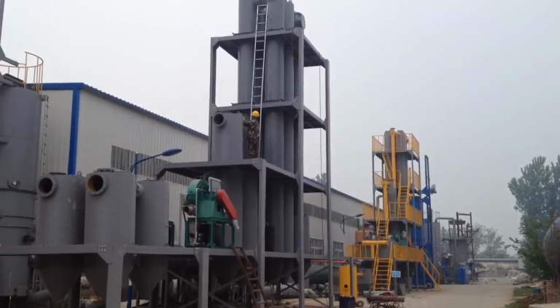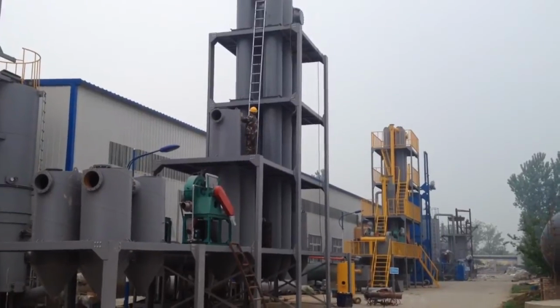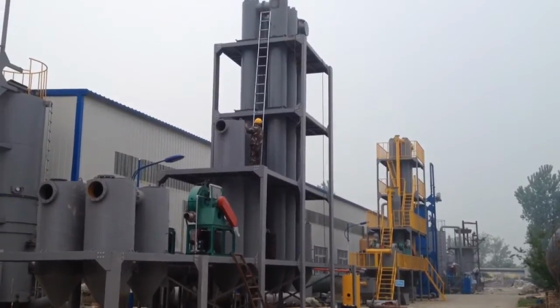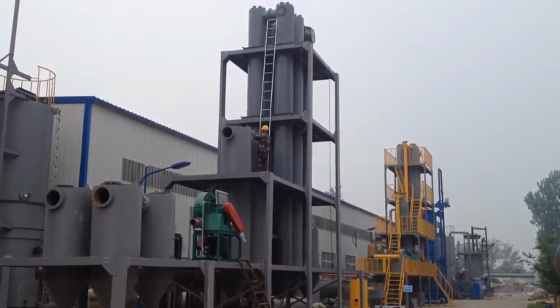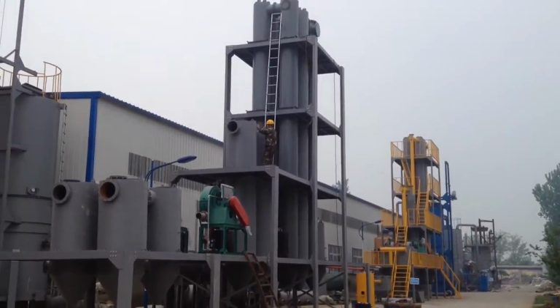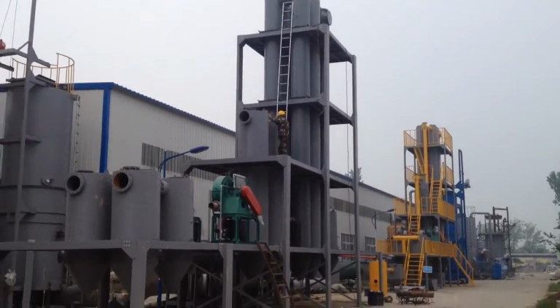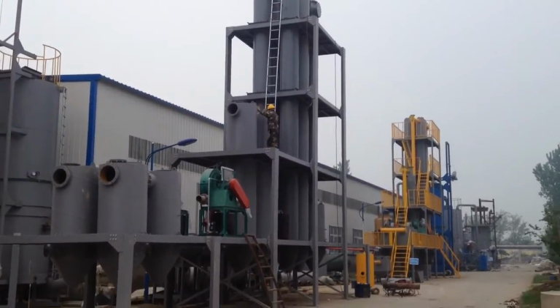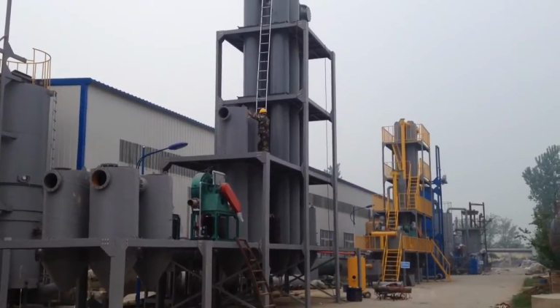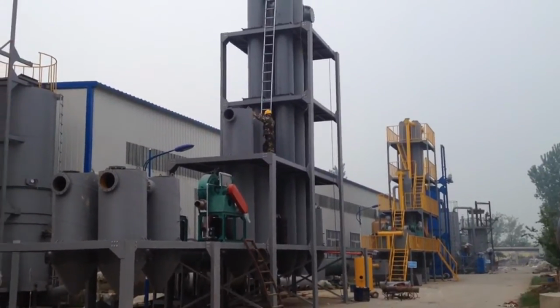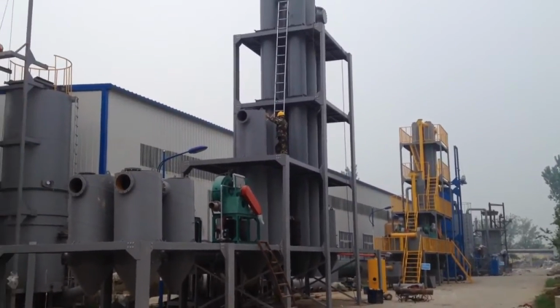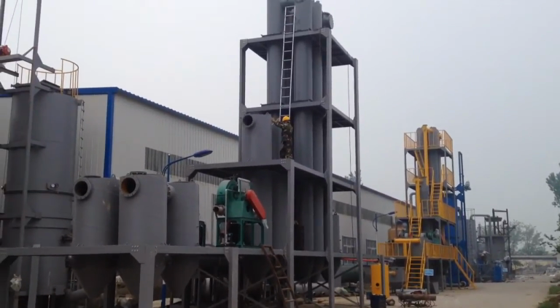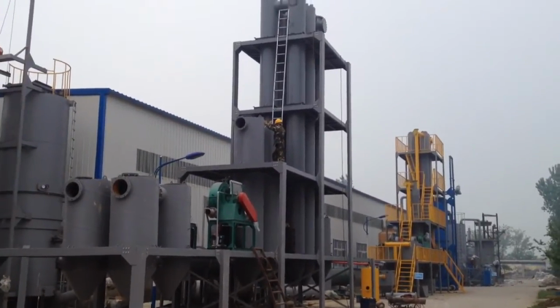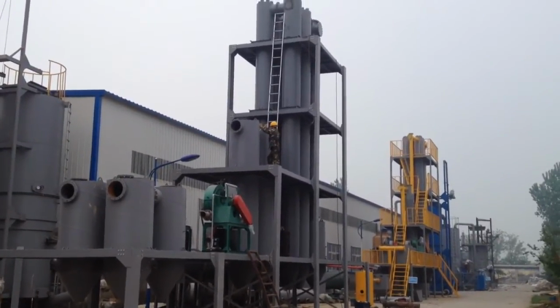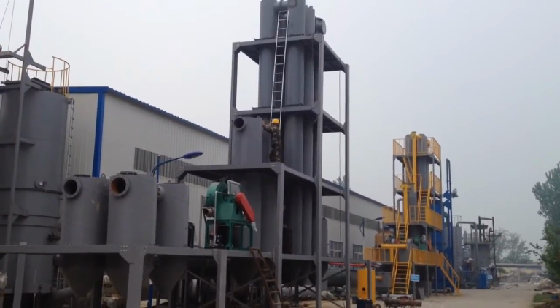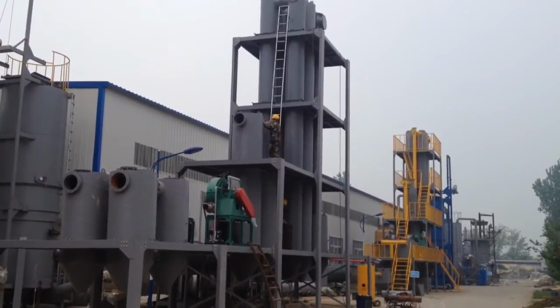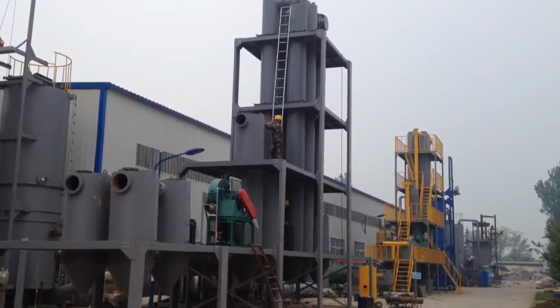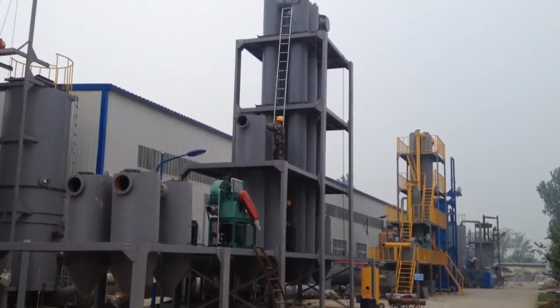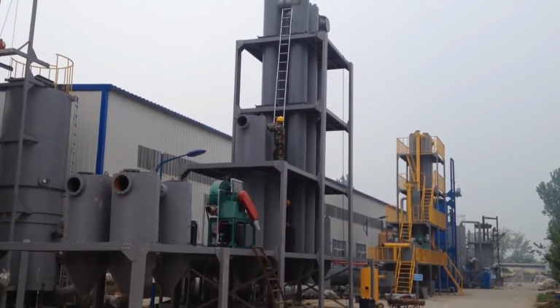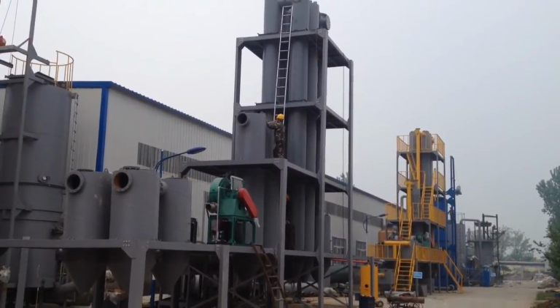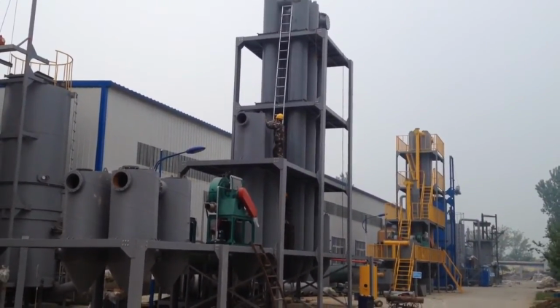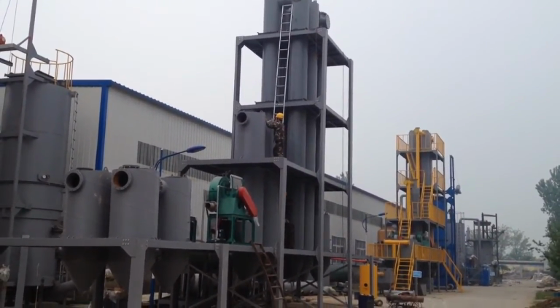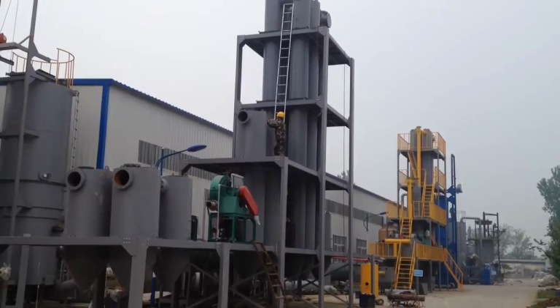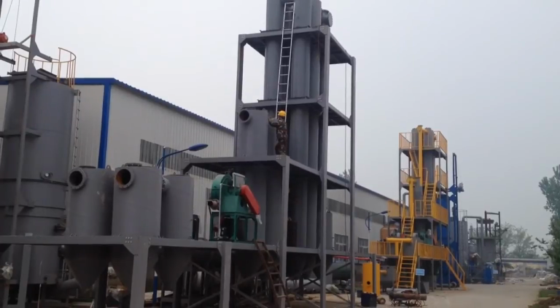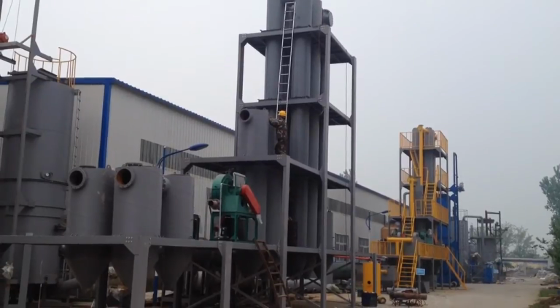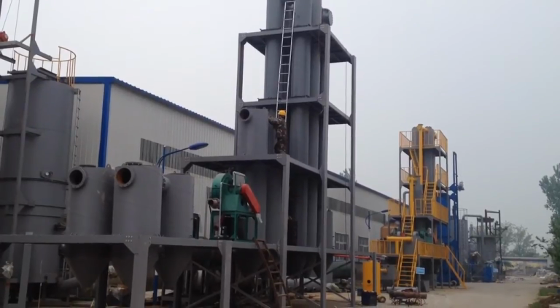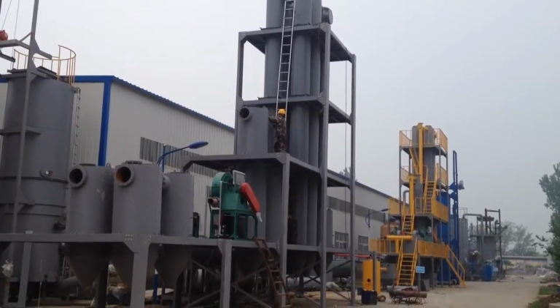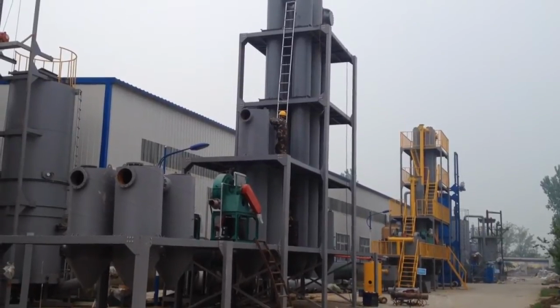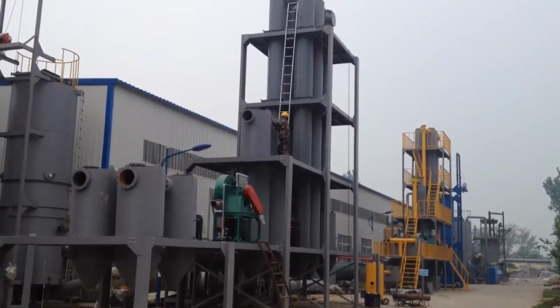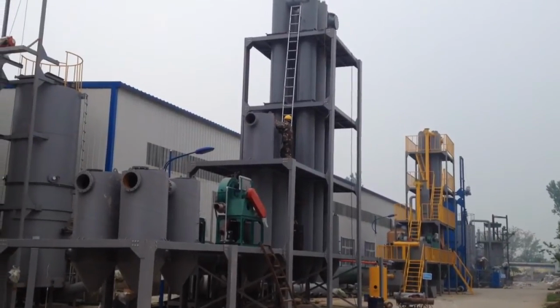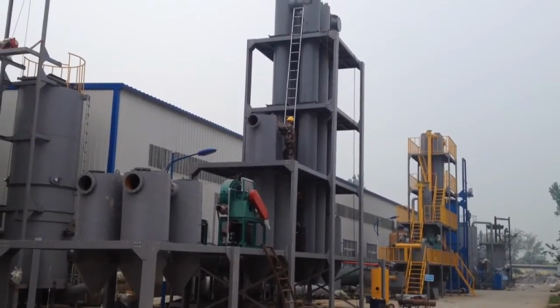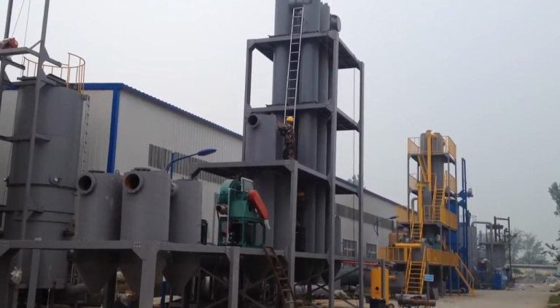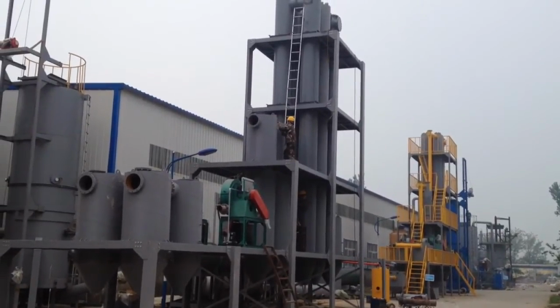This power plant has been built in four days. This is the first day of the whole process and the whole installation.